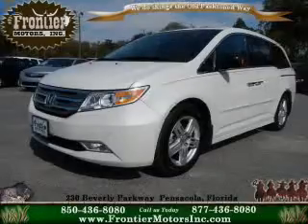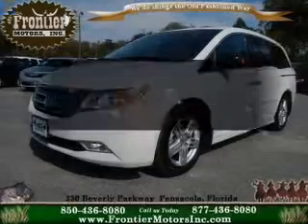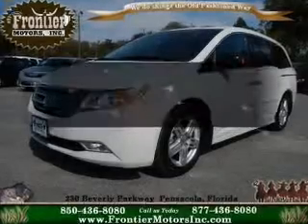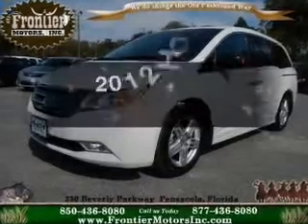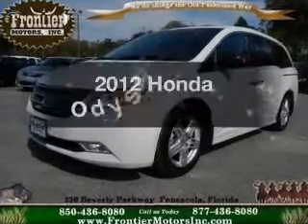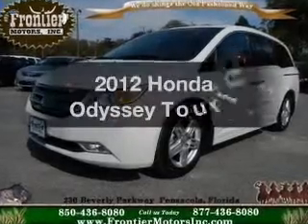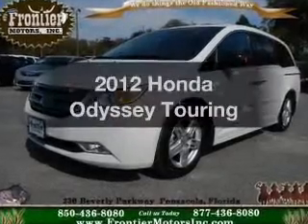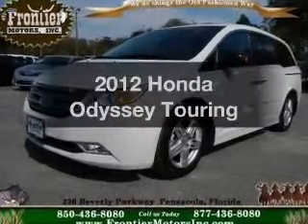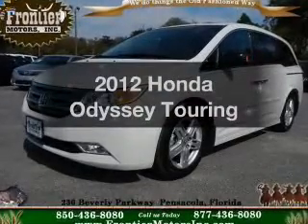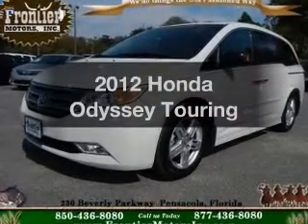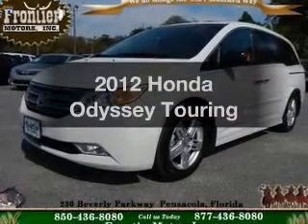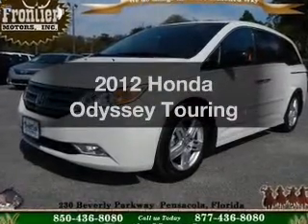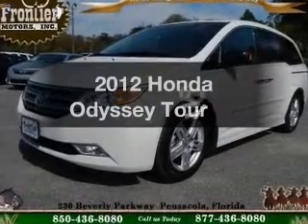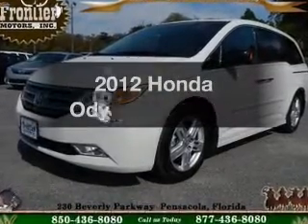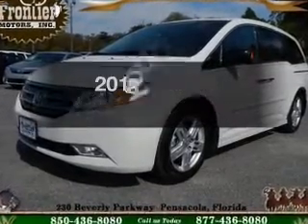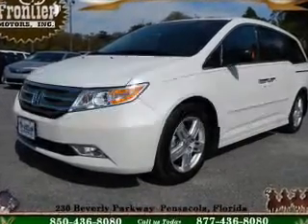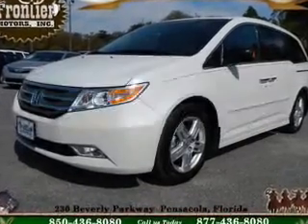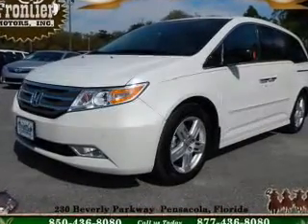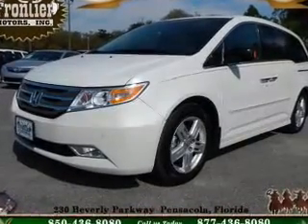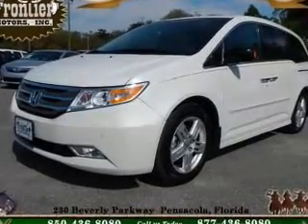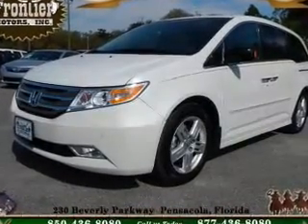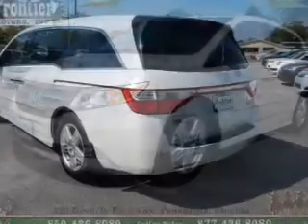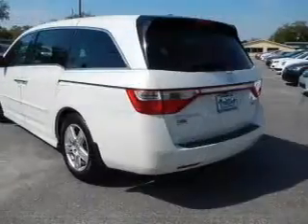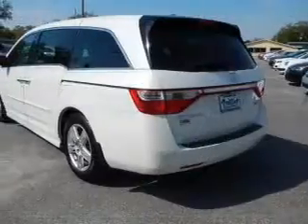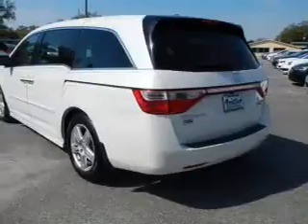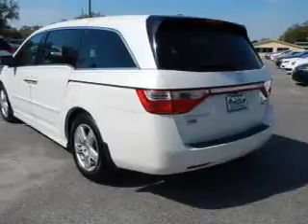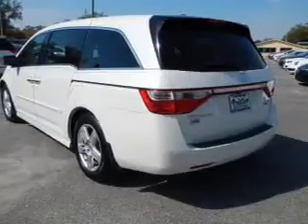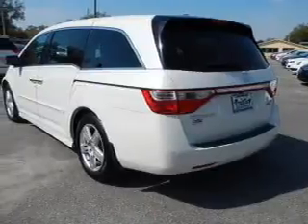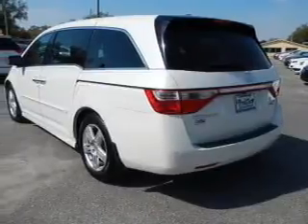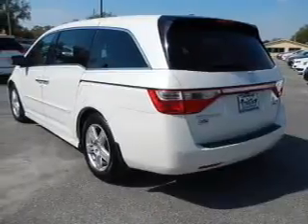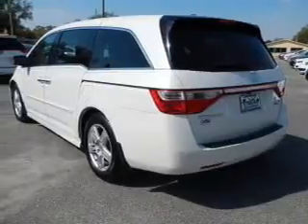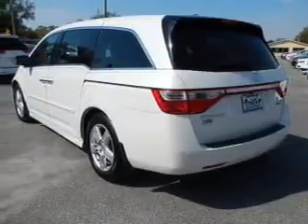Imagine yourself in this 2012 Honda Odyssey. If you're looking for a first-rate auto, this one could be yours today.